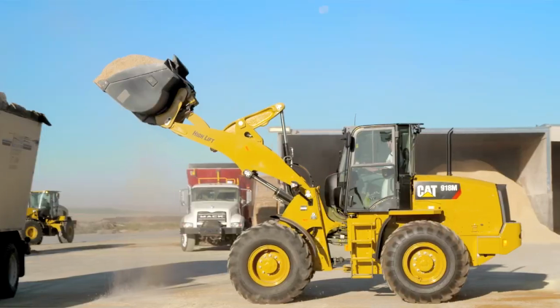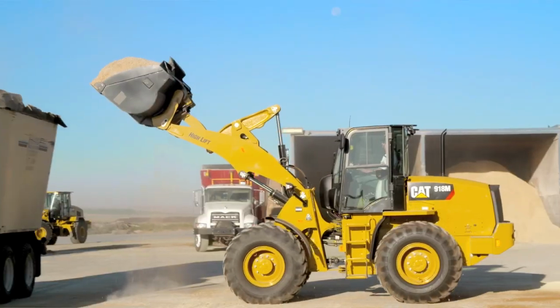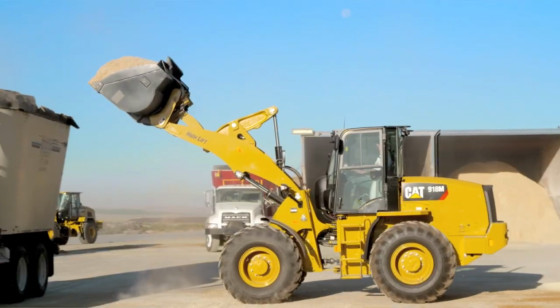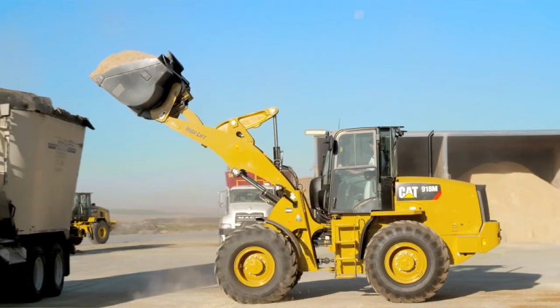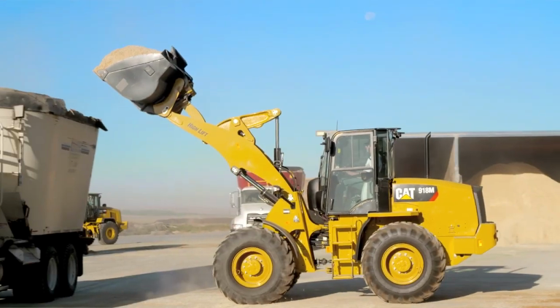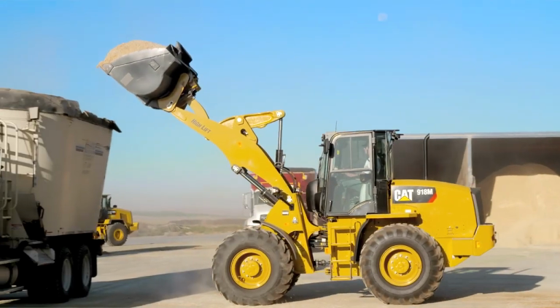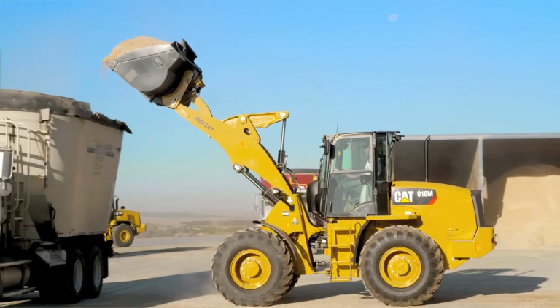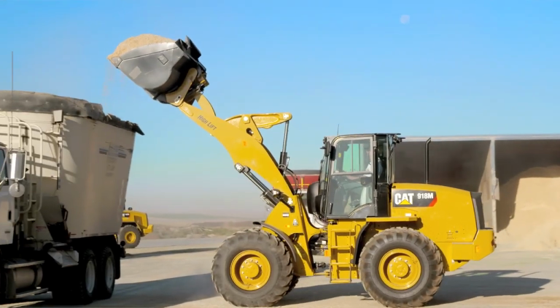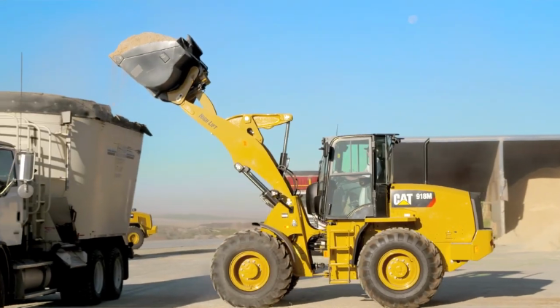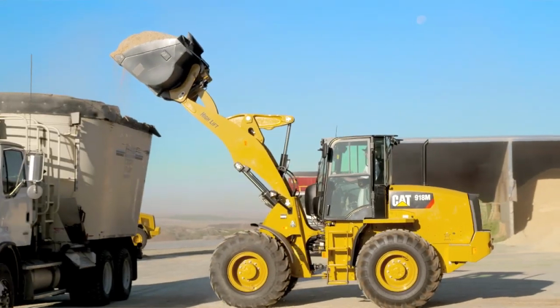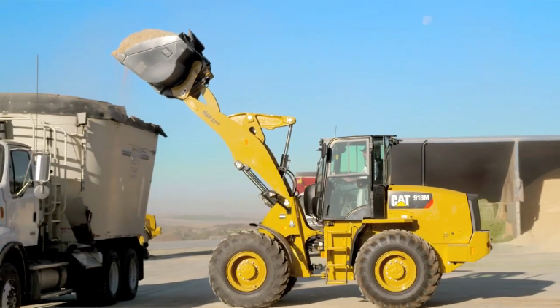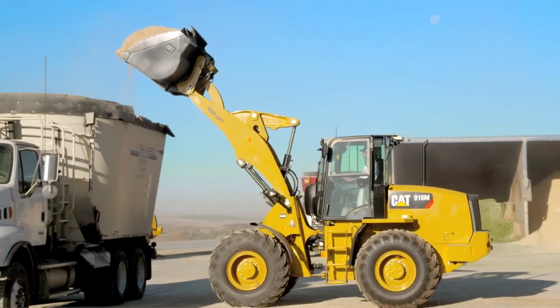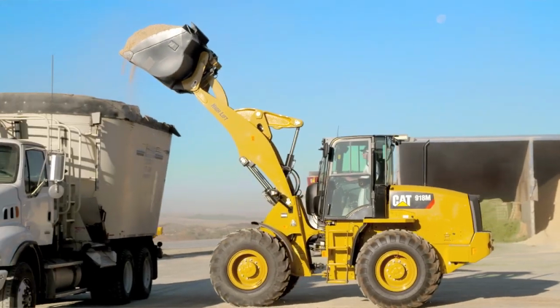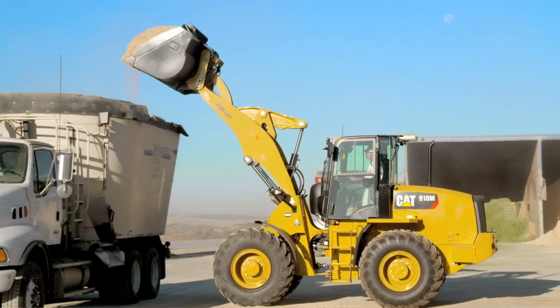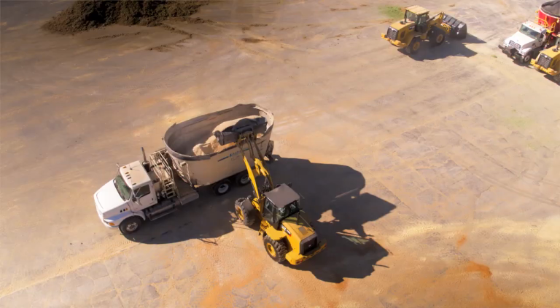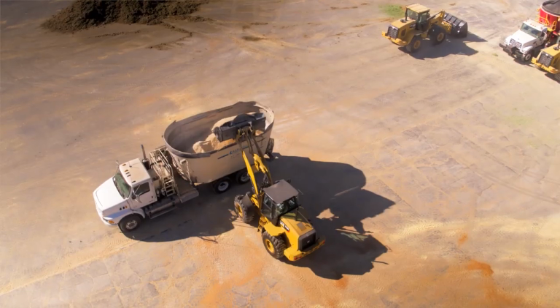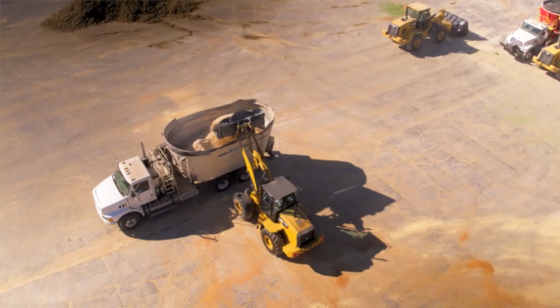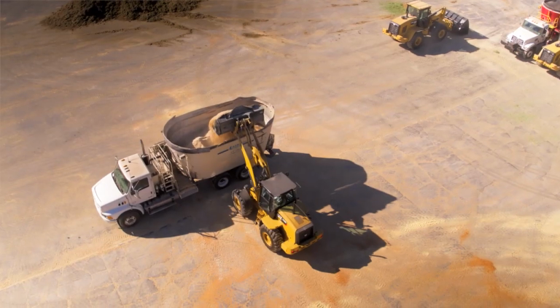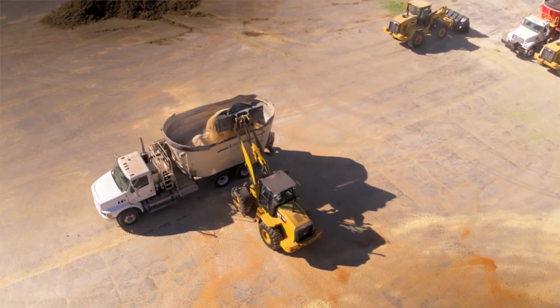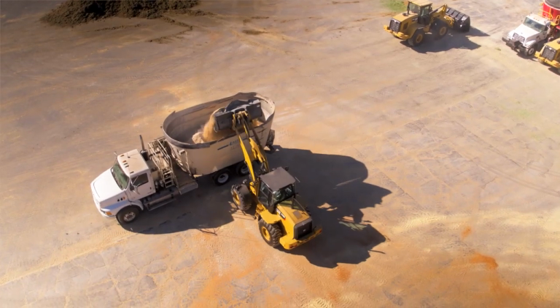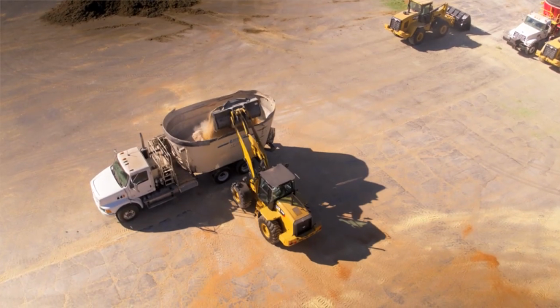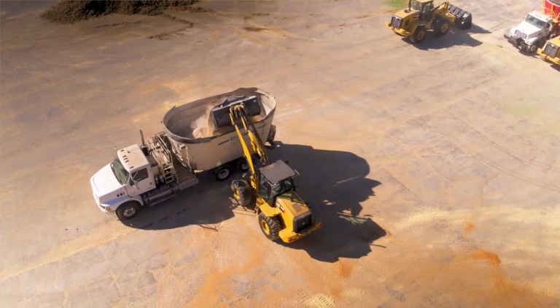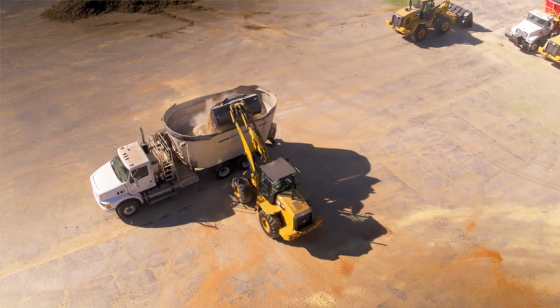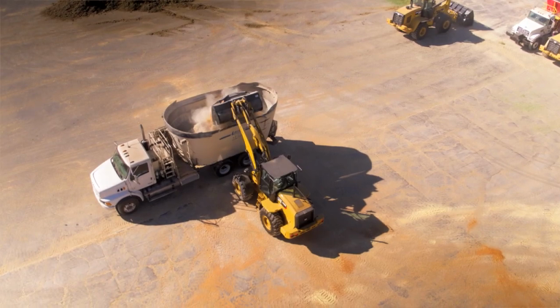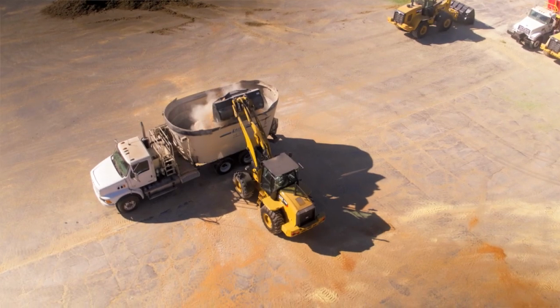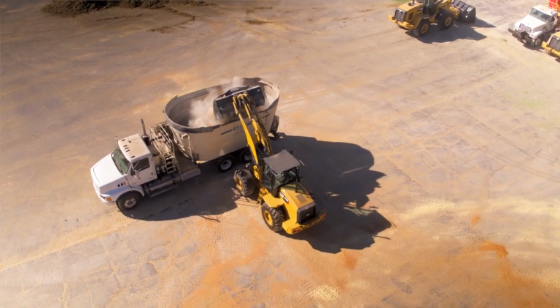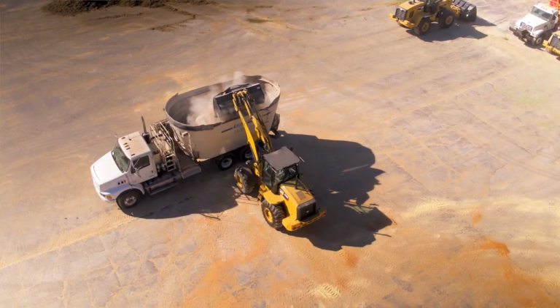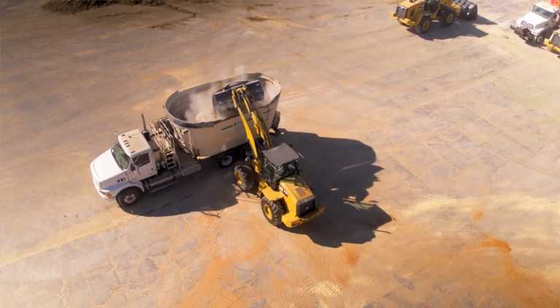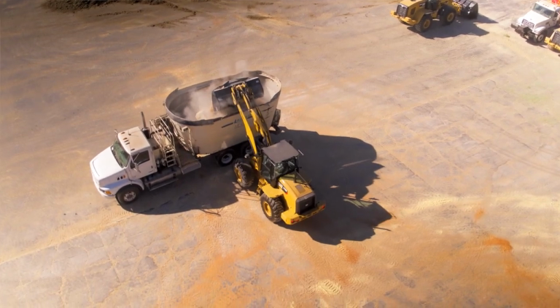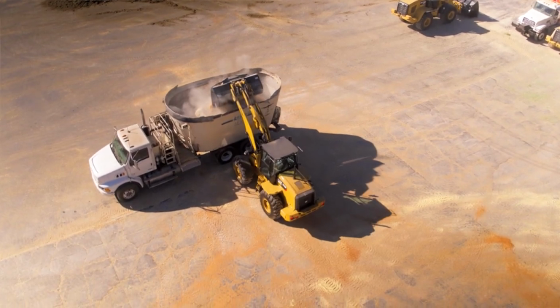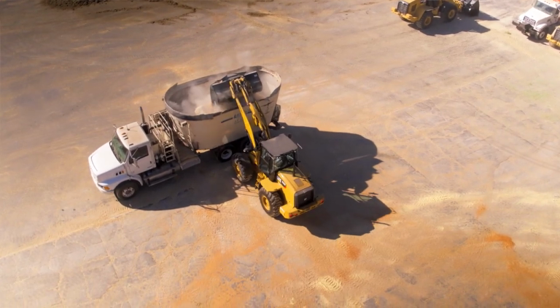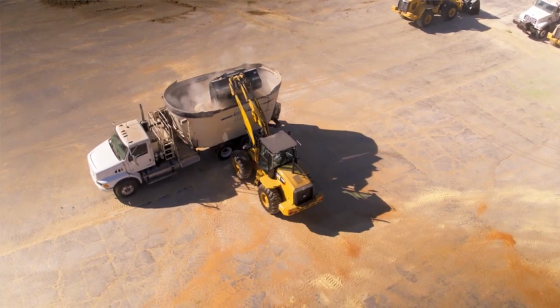For more information about the 918M wheel loader and these additional options, contact your local CAT dealer.